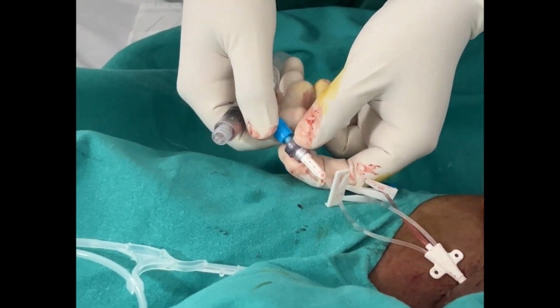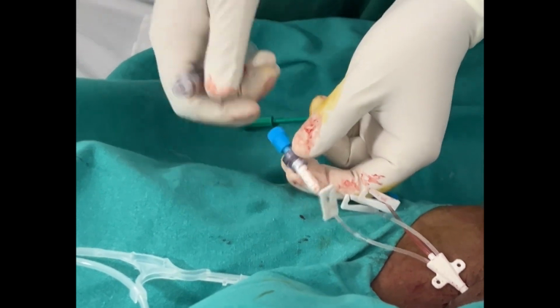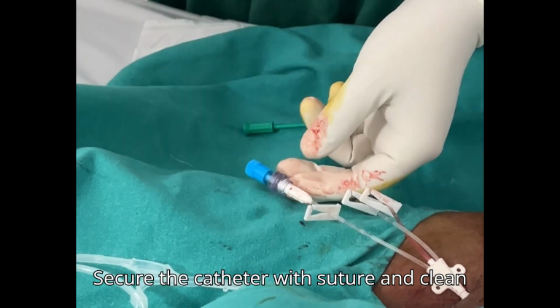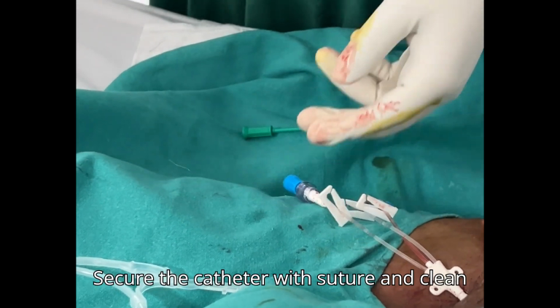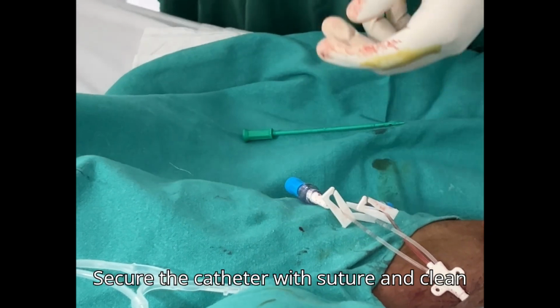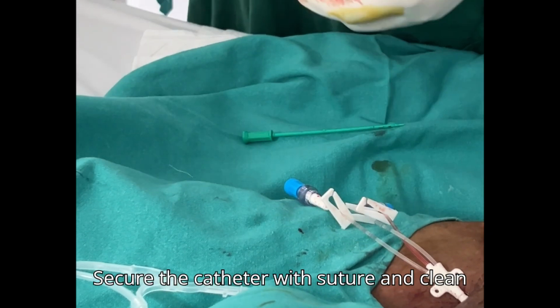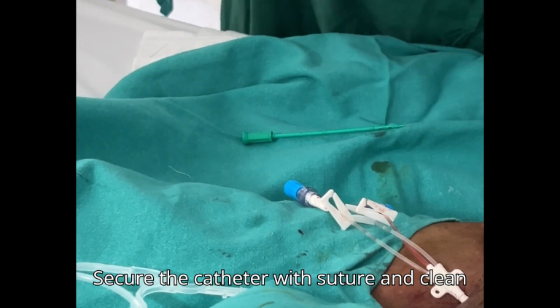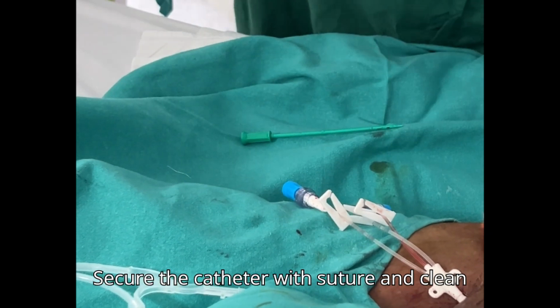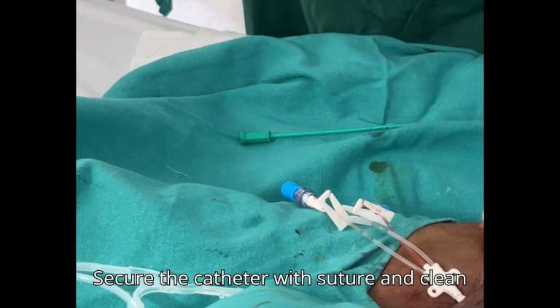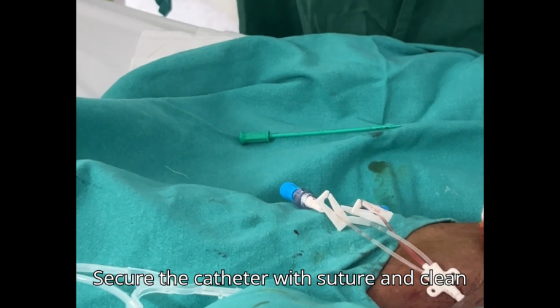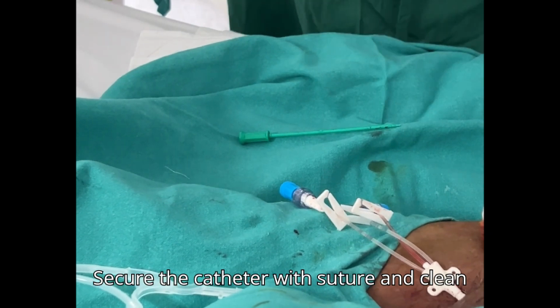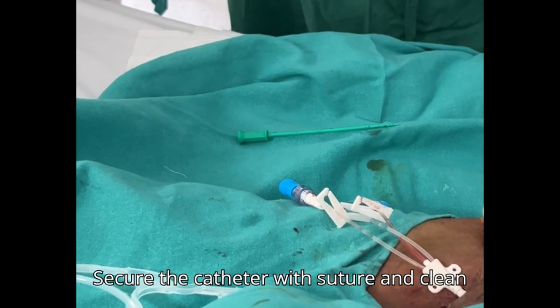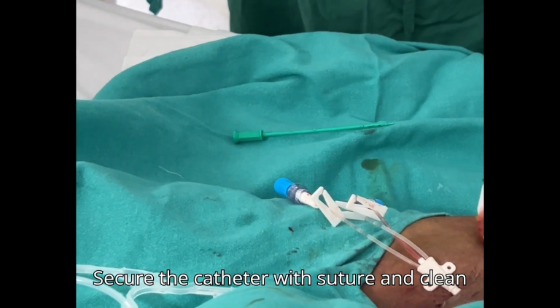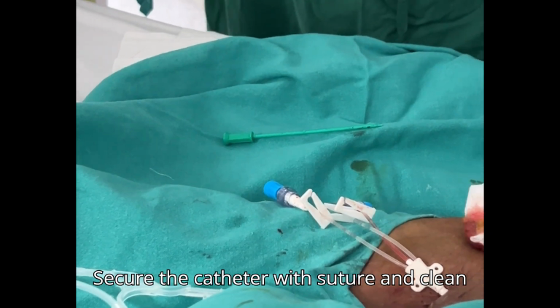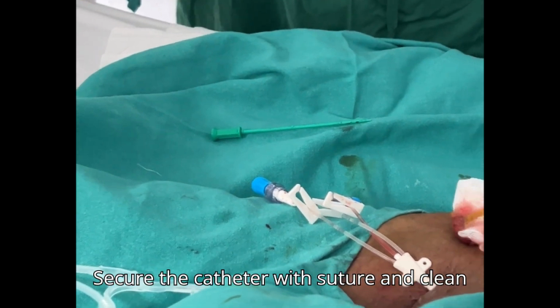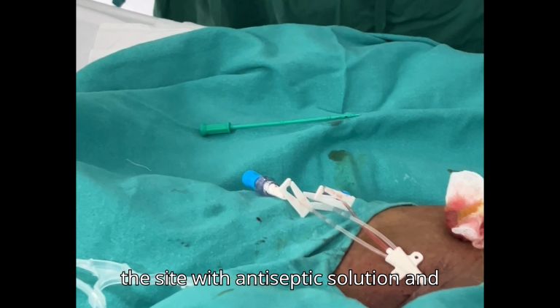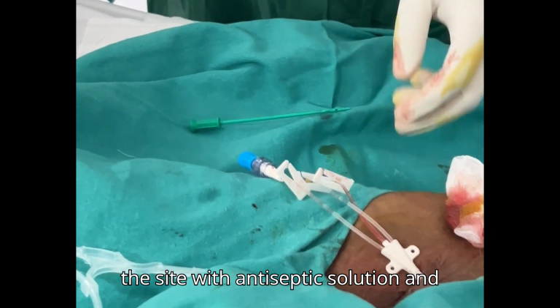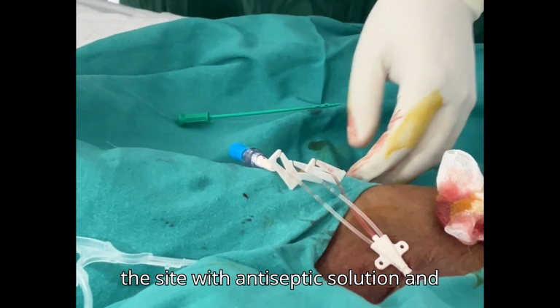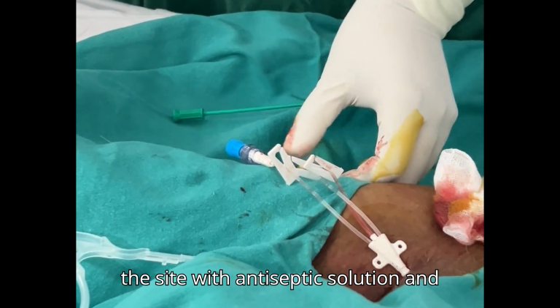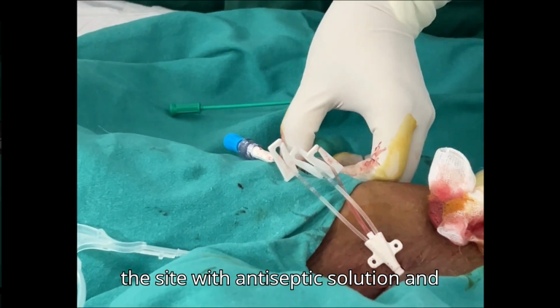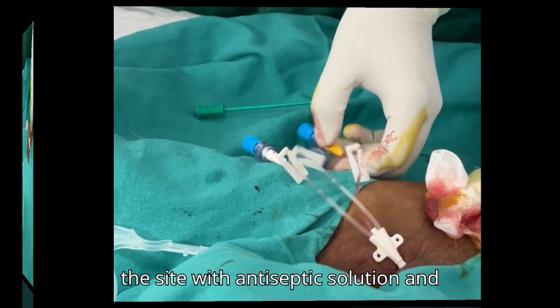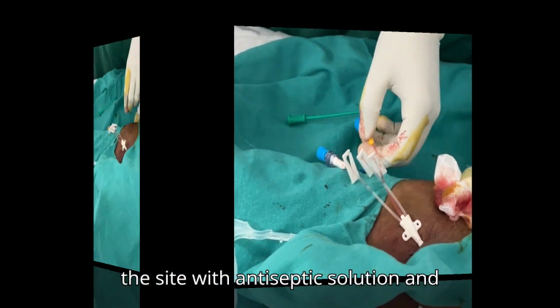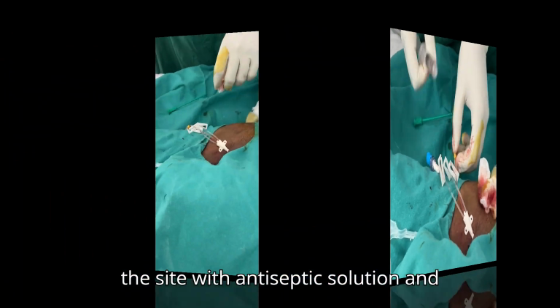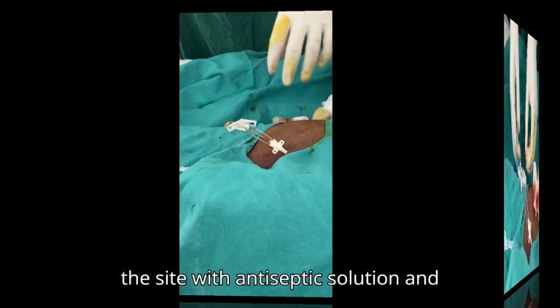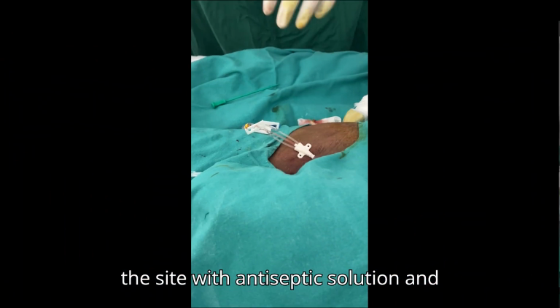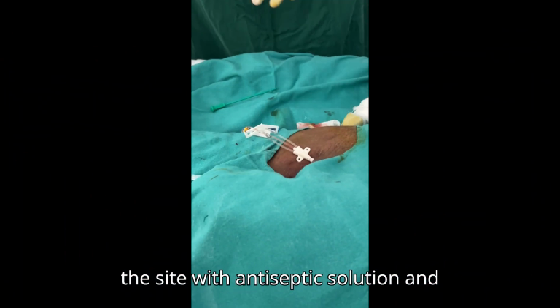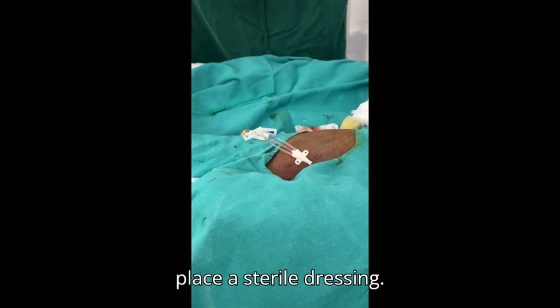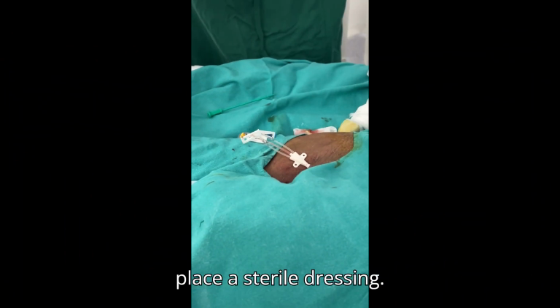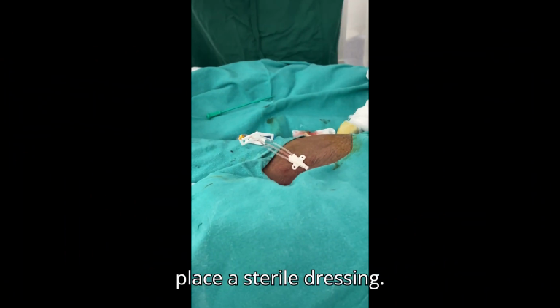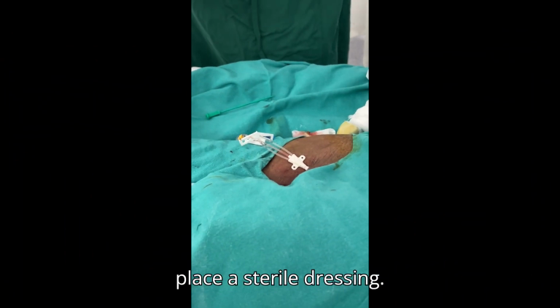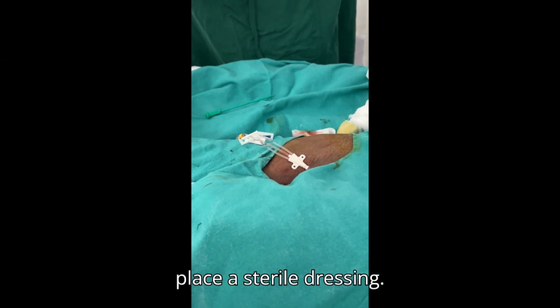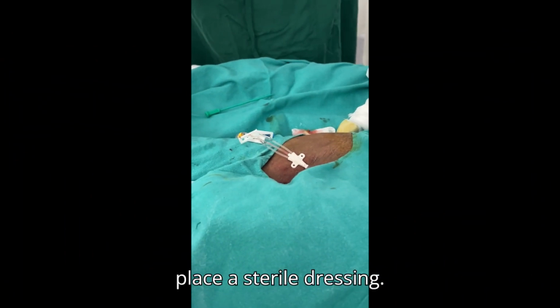Secure the catheter with suture, clean the site with antiseptic solution, and place a sterile dressing.